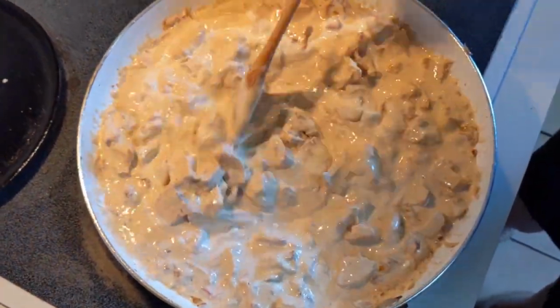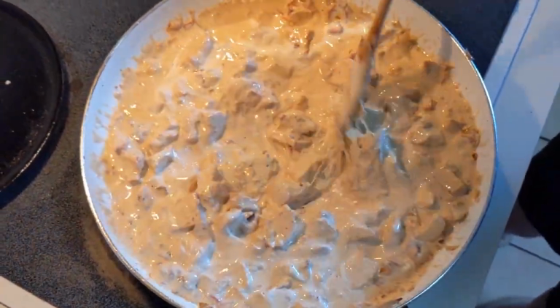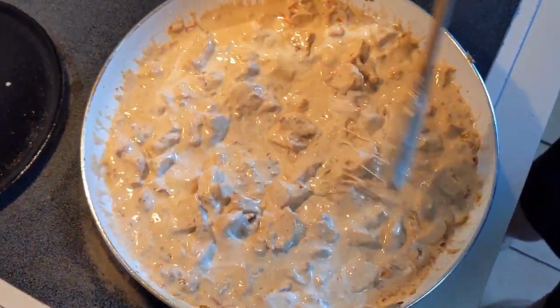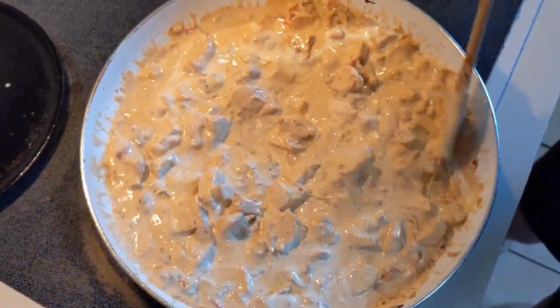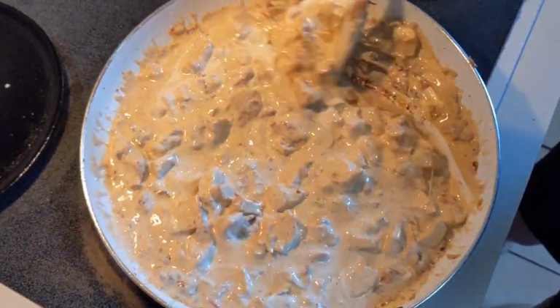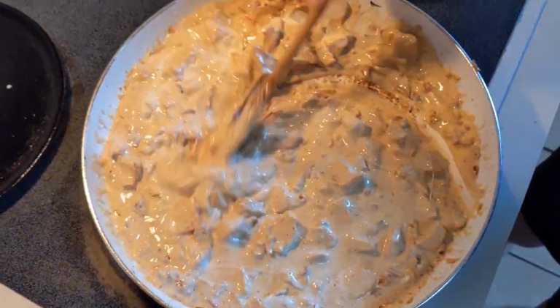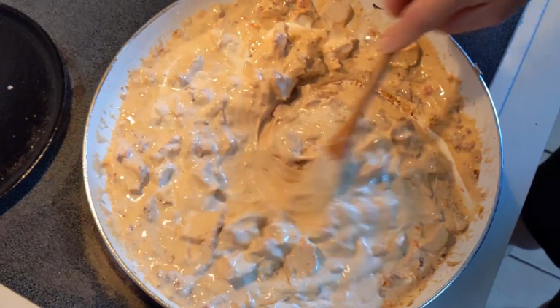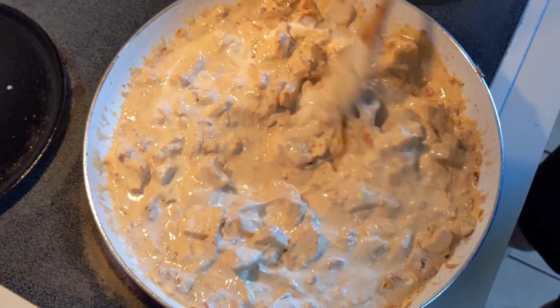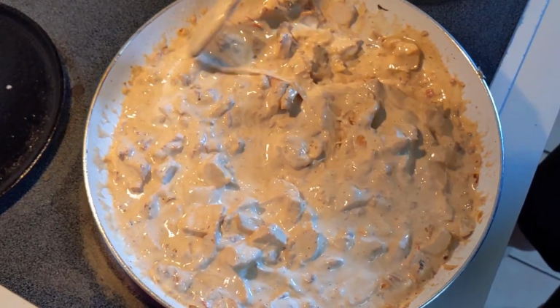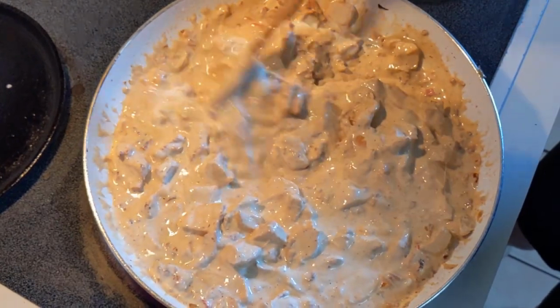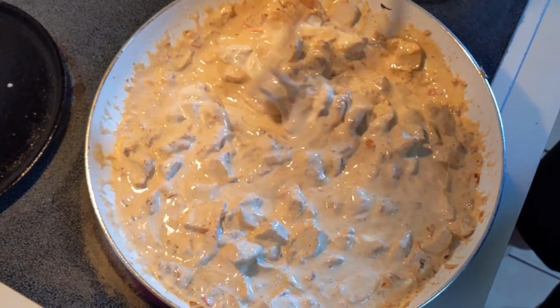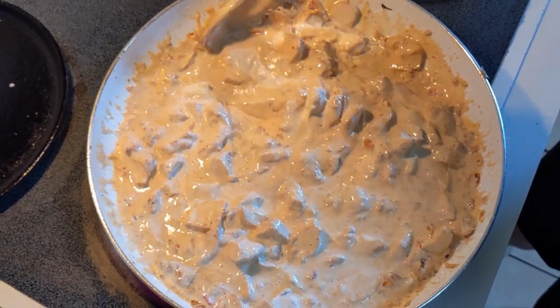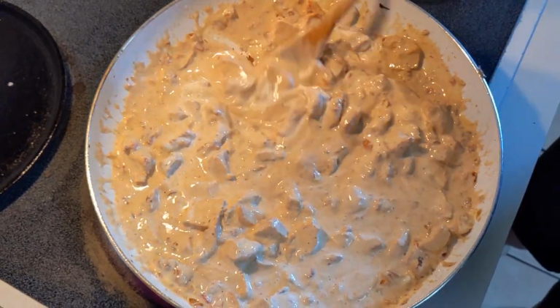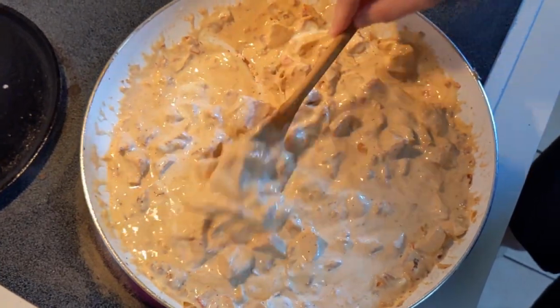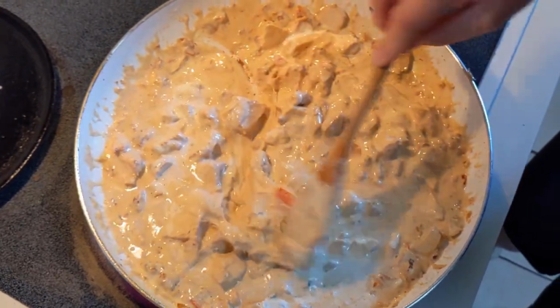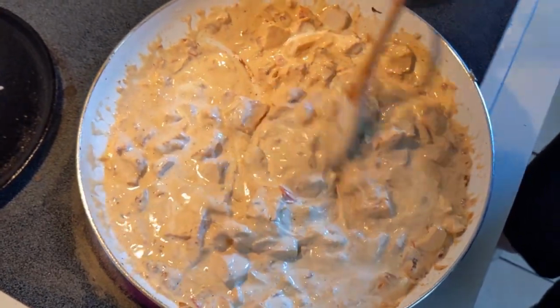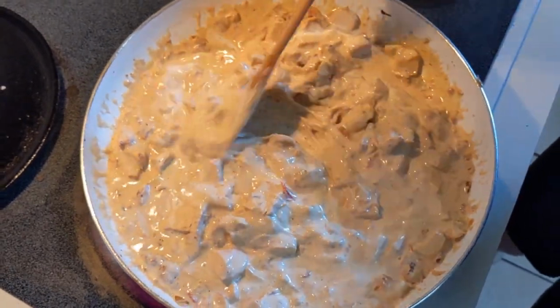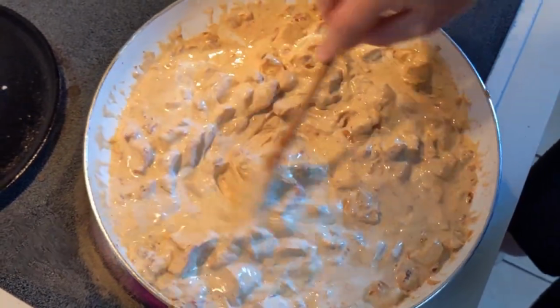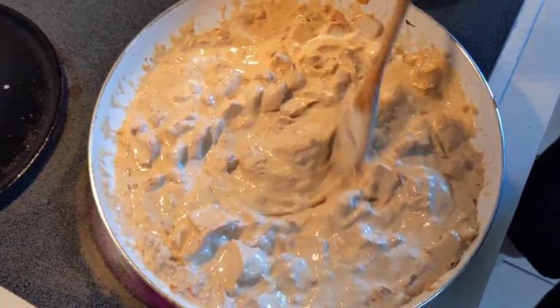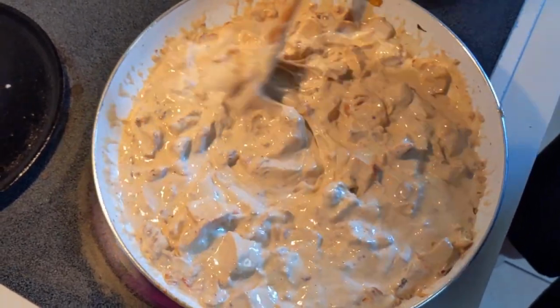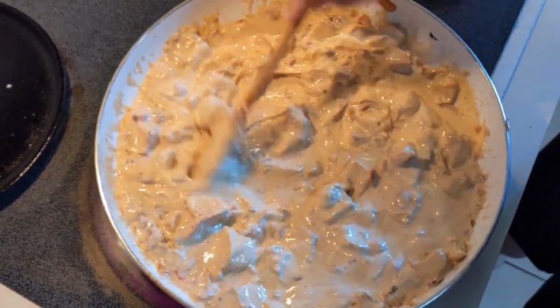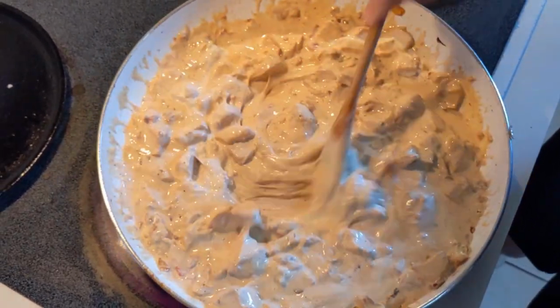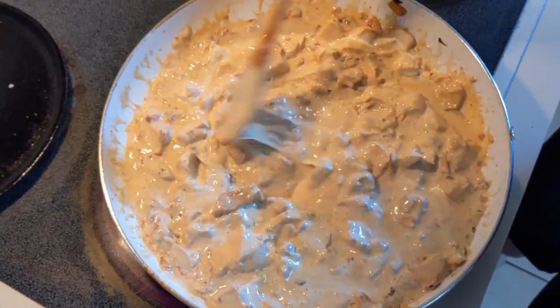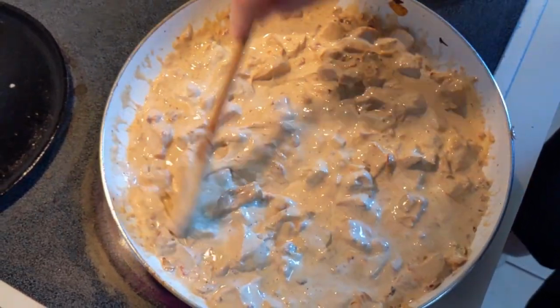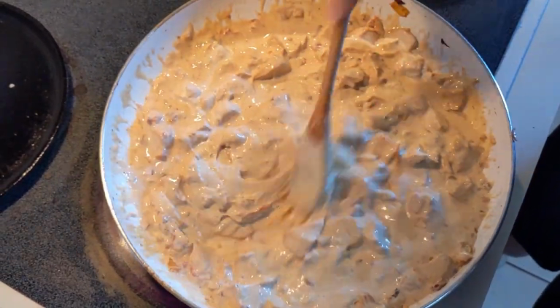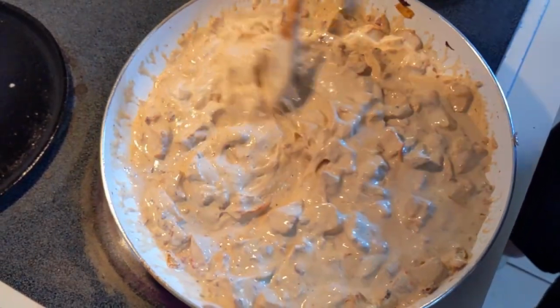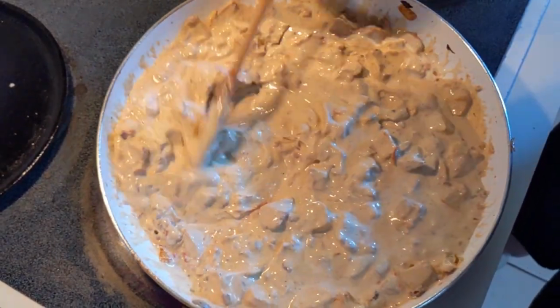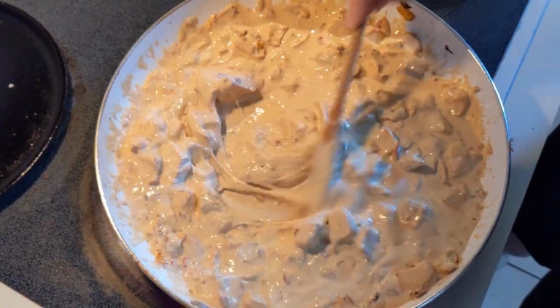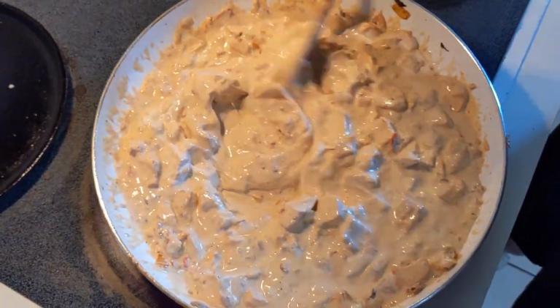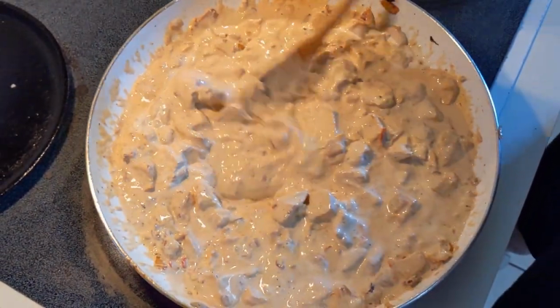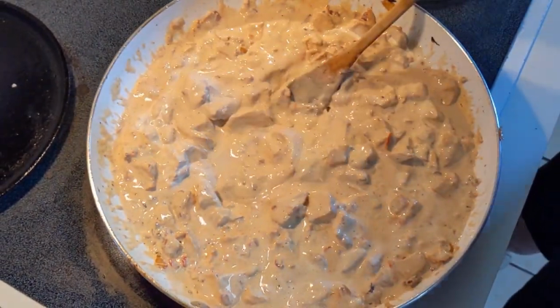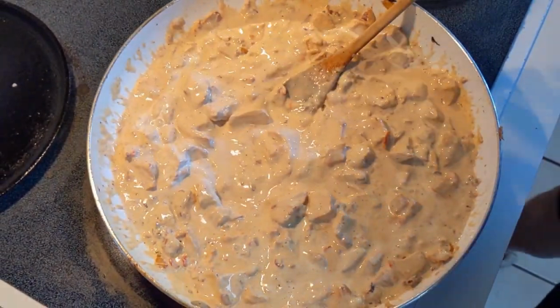We've already got the noodles cooked — we boiled the noodles.